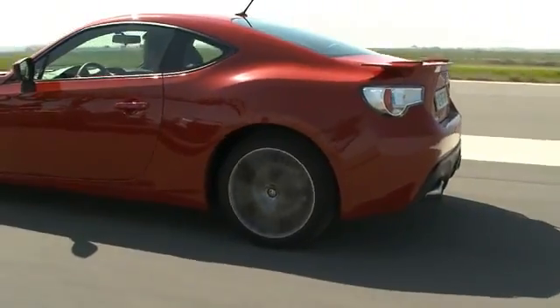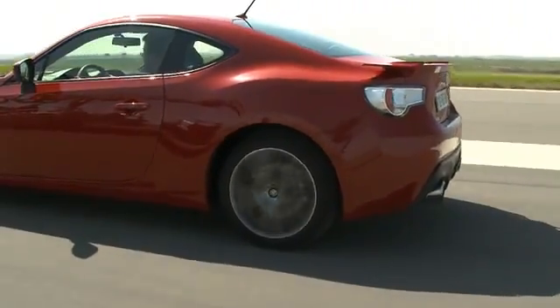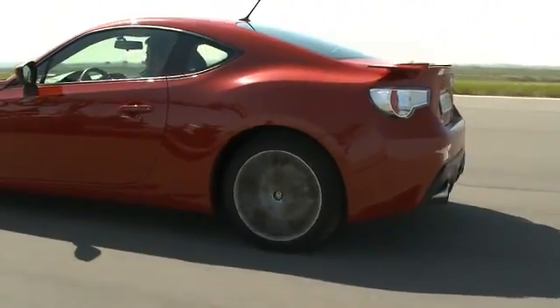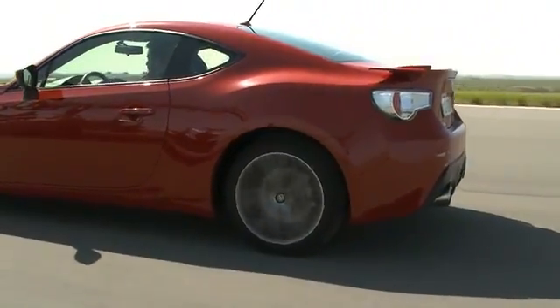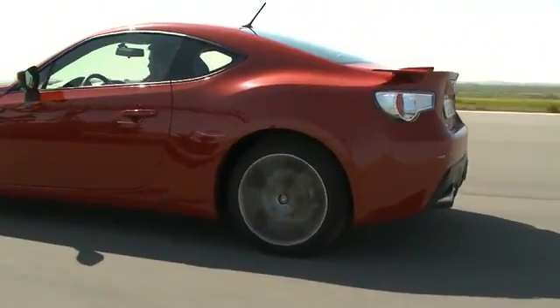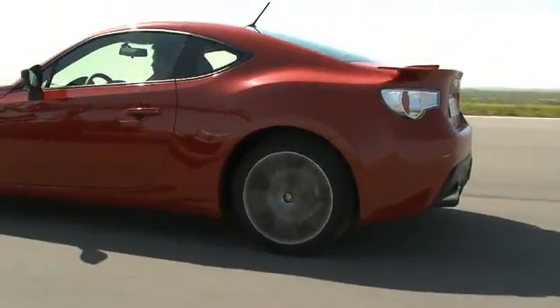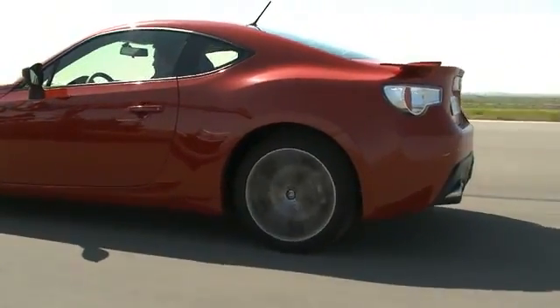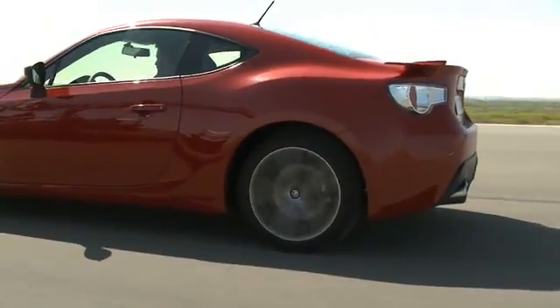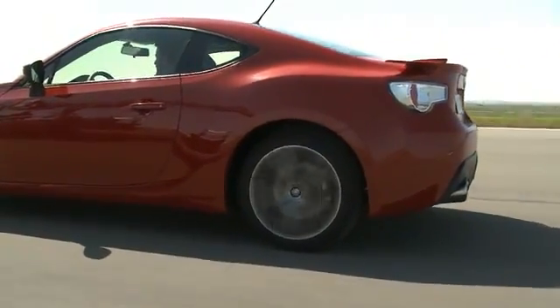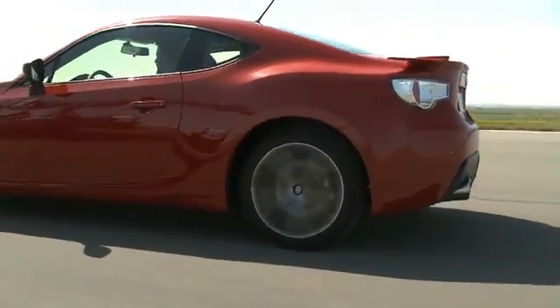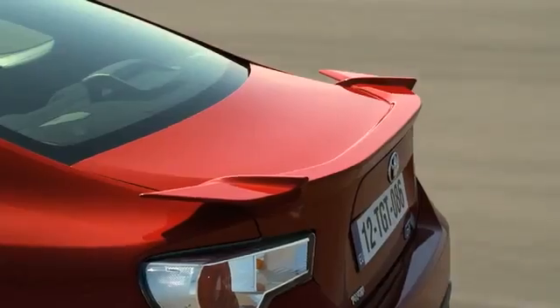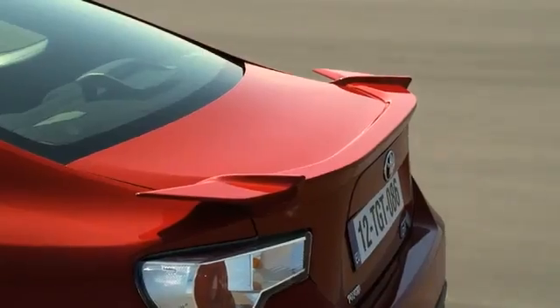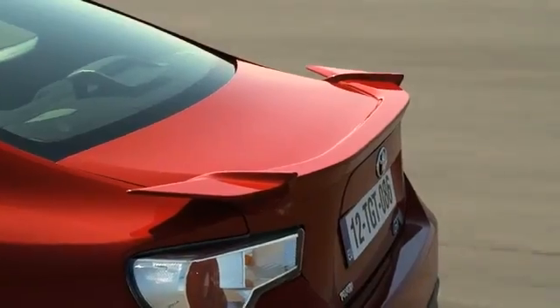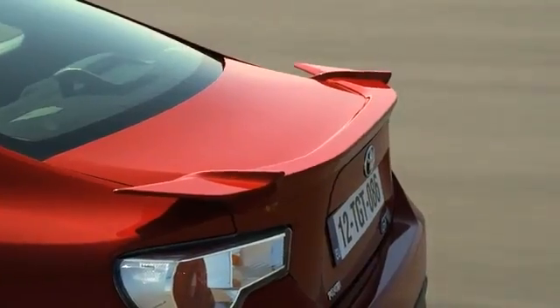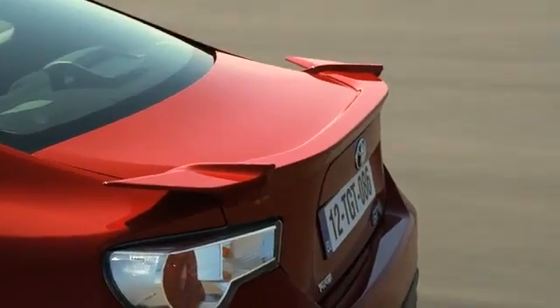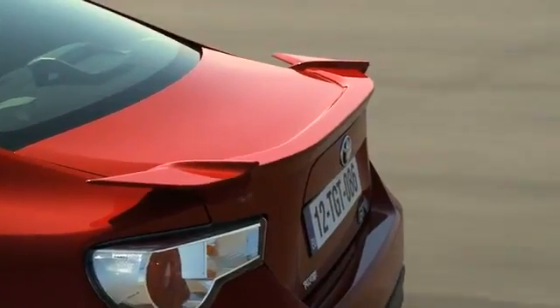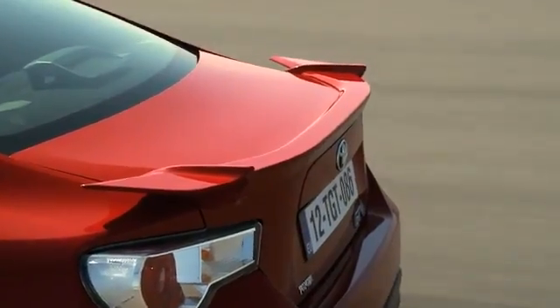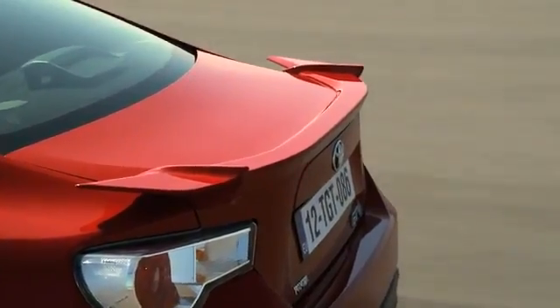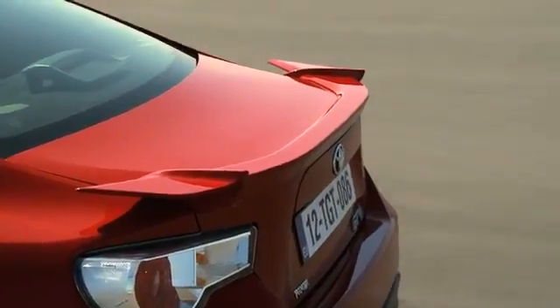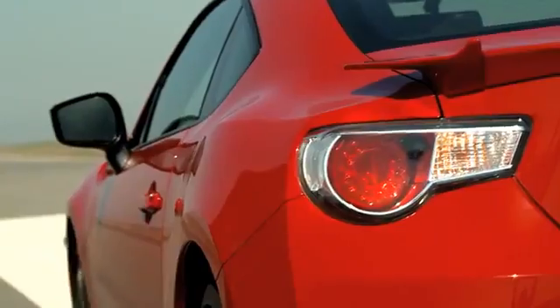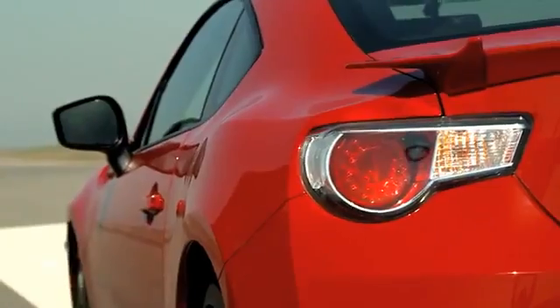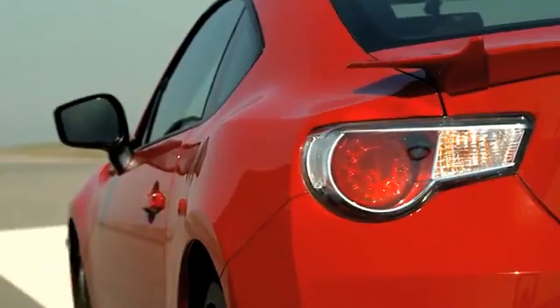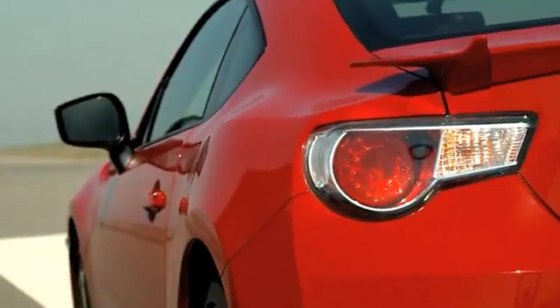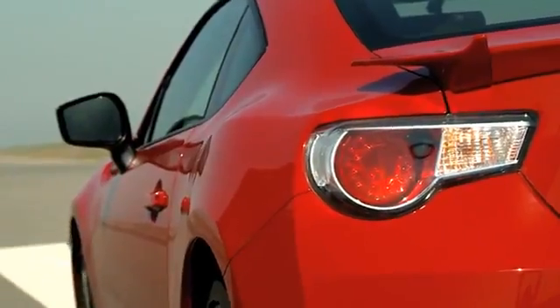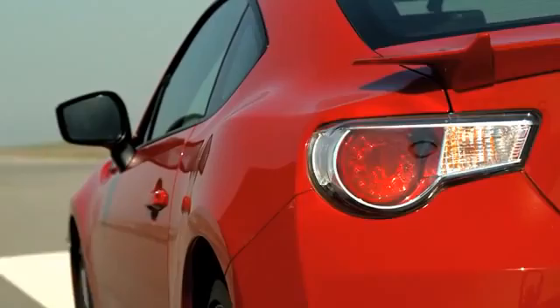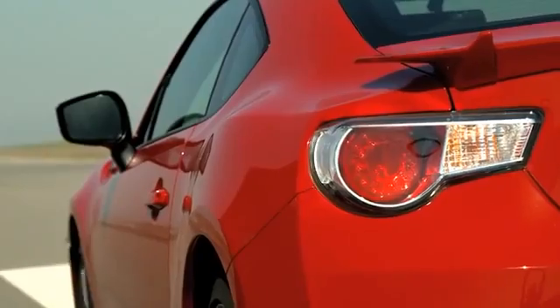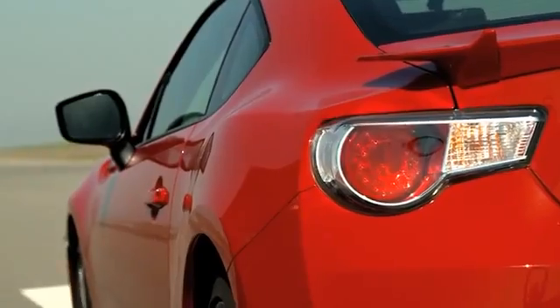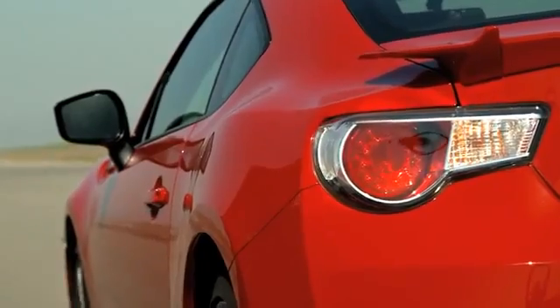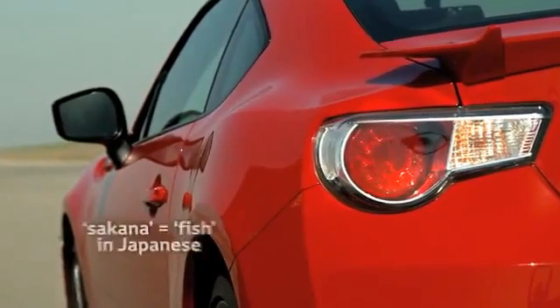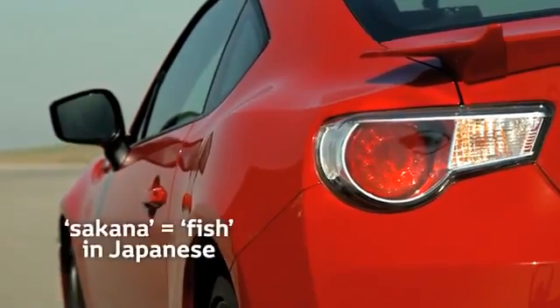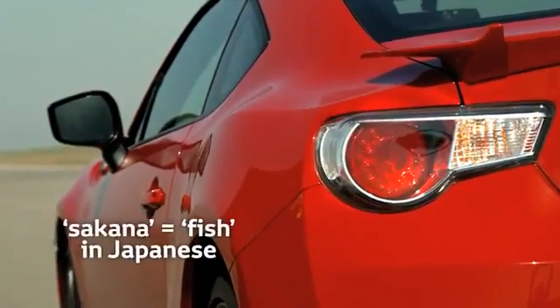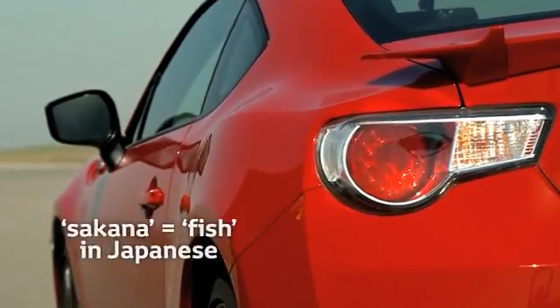Further aerodynamic details include a rear spoiler and the use of stabilizing canard fins, known as sakana, which contribute to lateral stability.